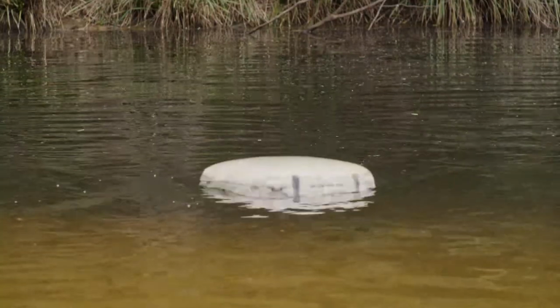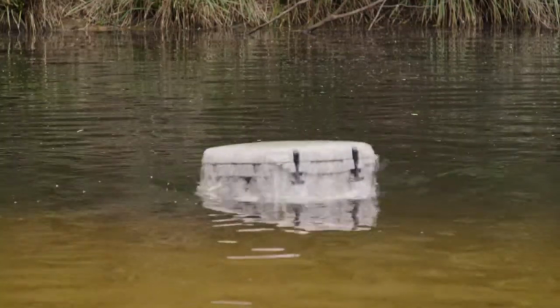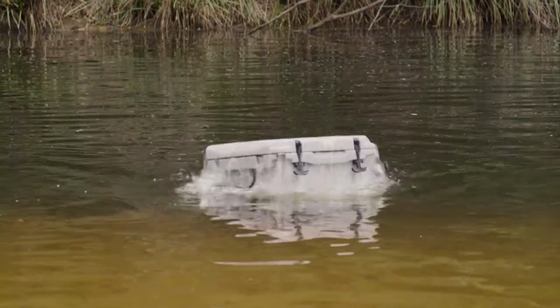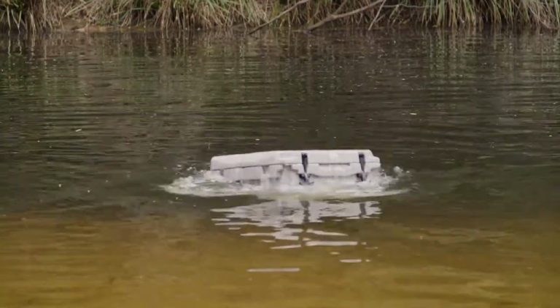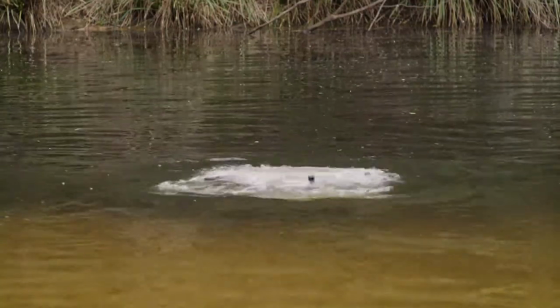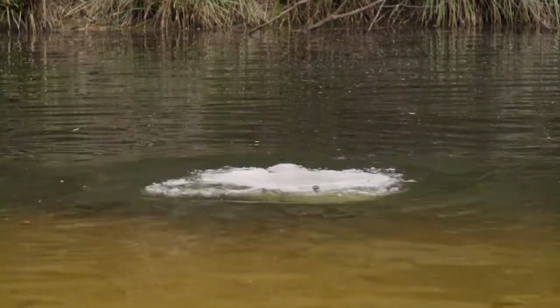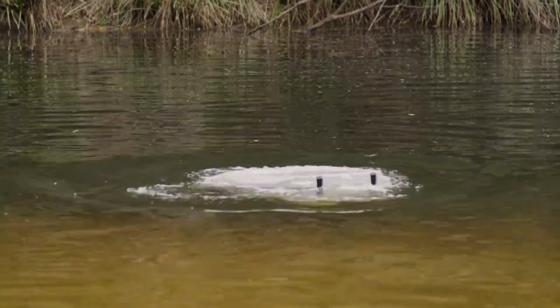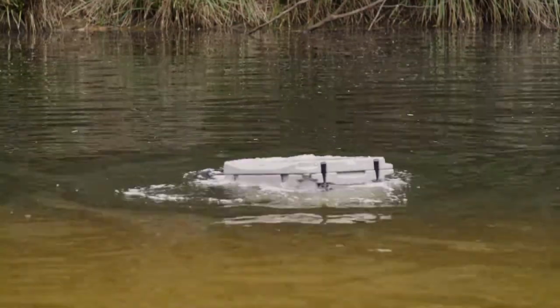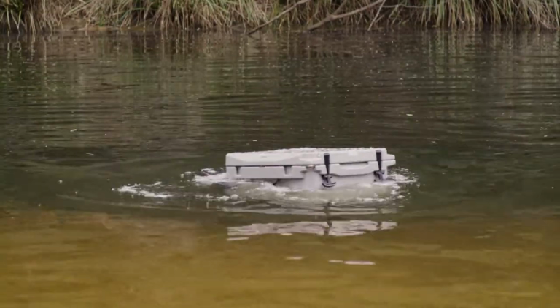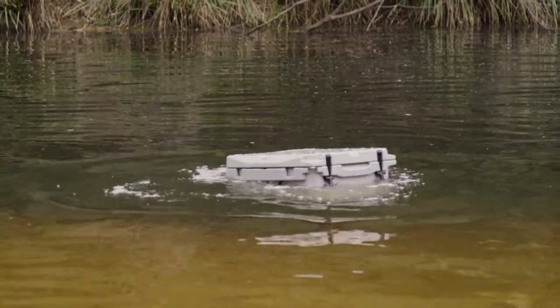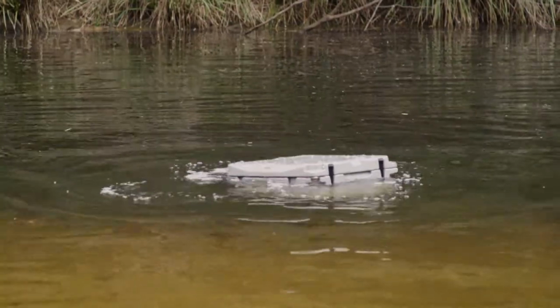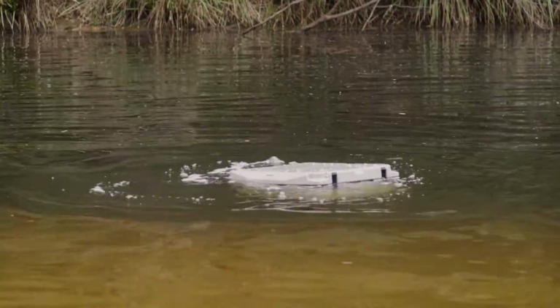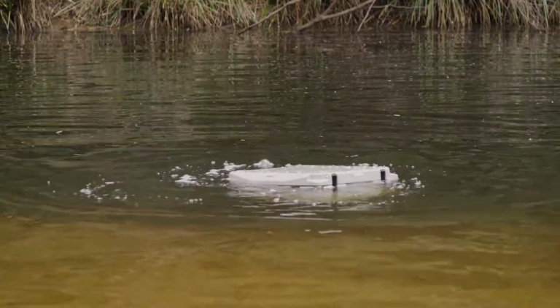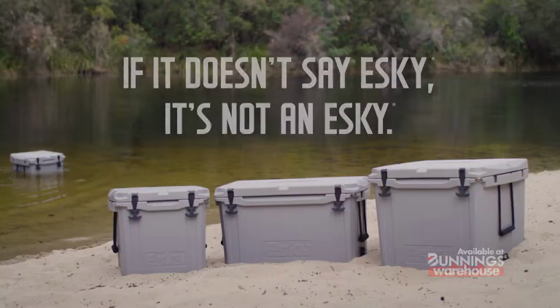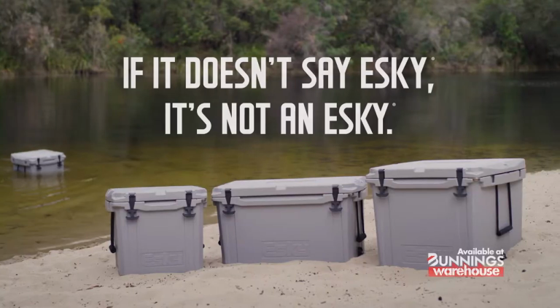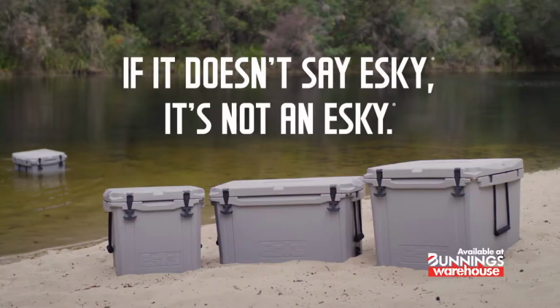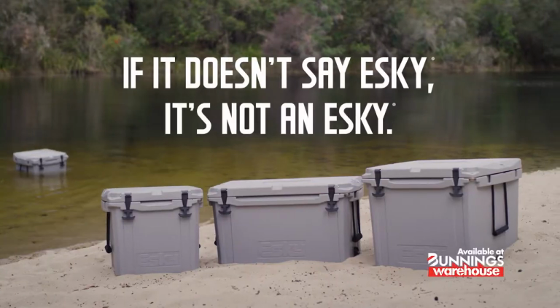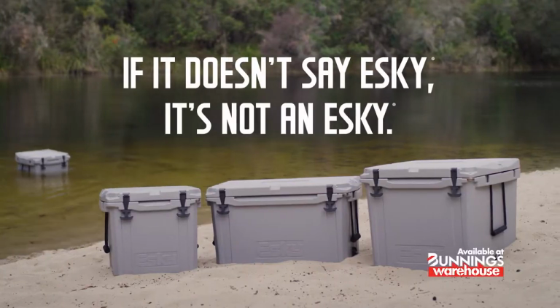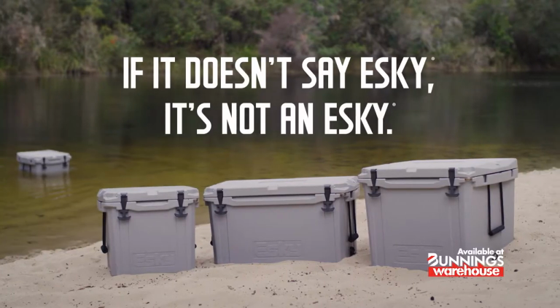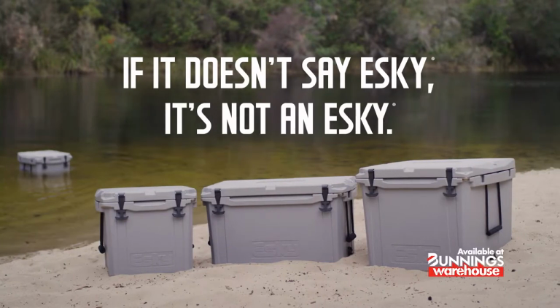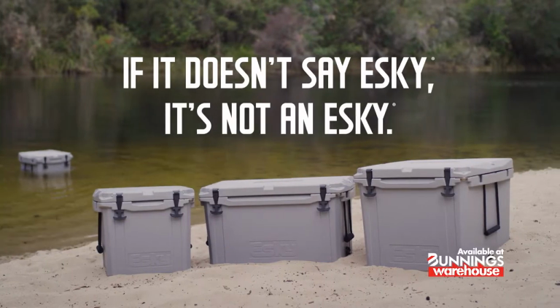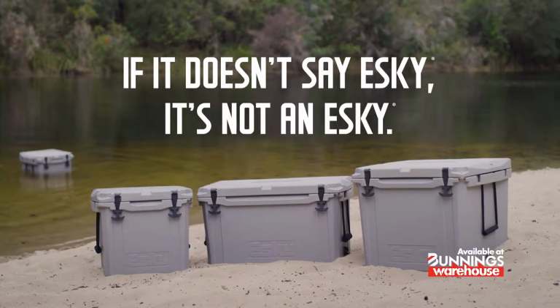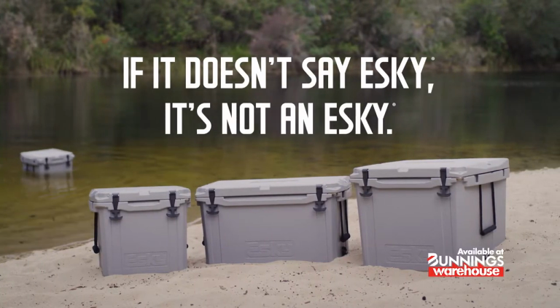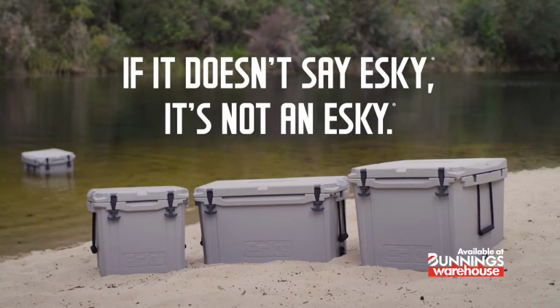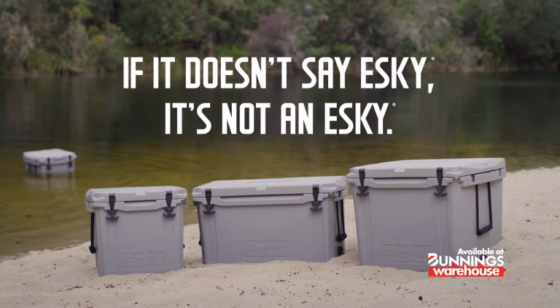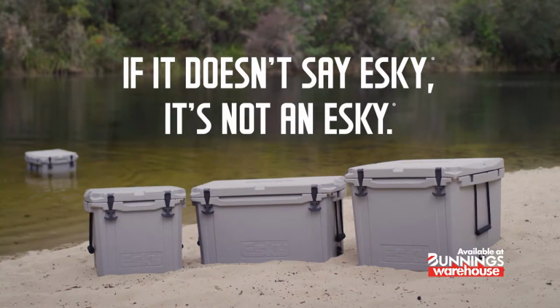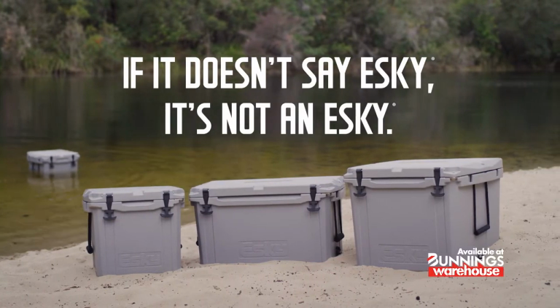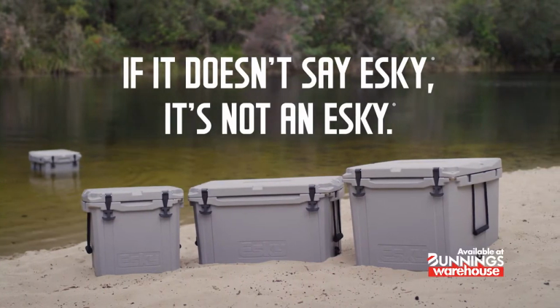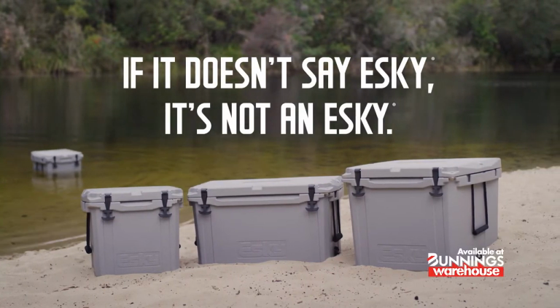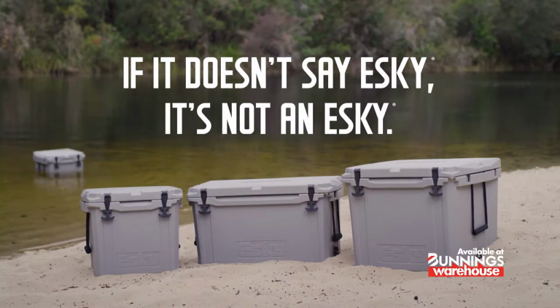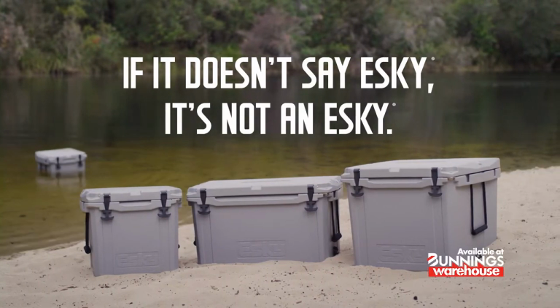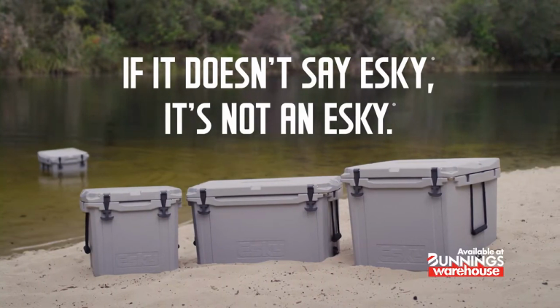The new Esky Plus. Tough as. If it doesn't say Esky, it's not an Esky. Available at Bunnings Warehouse.